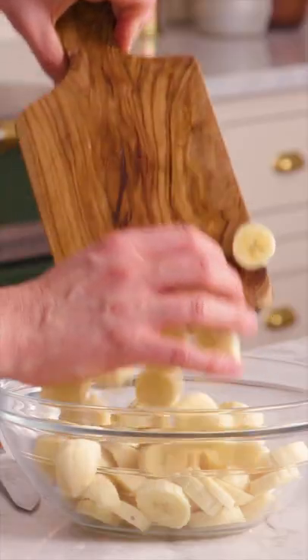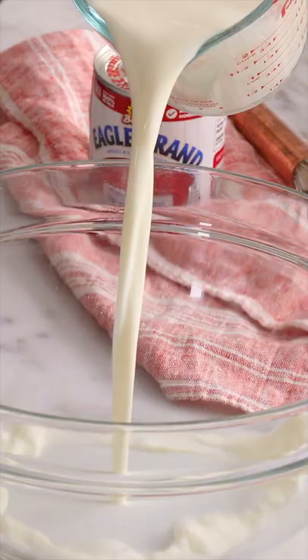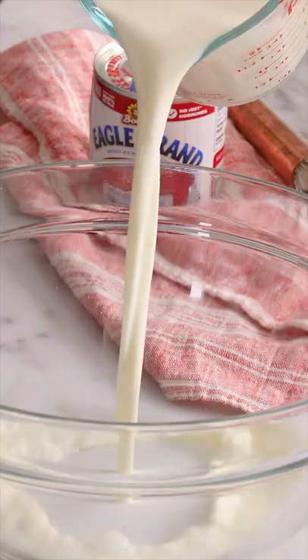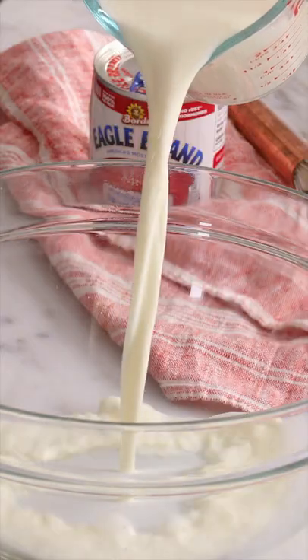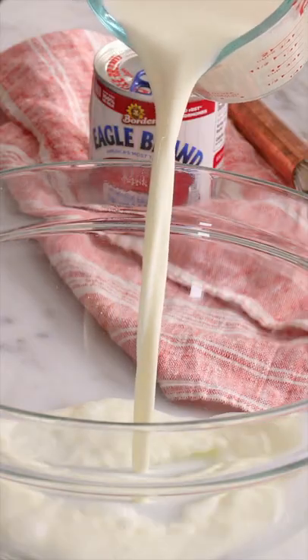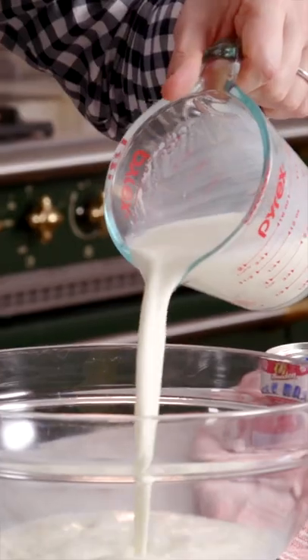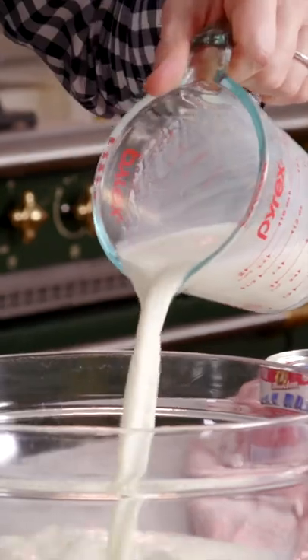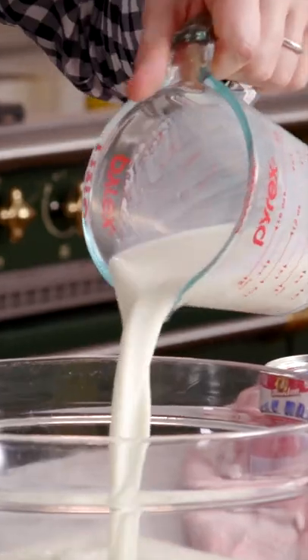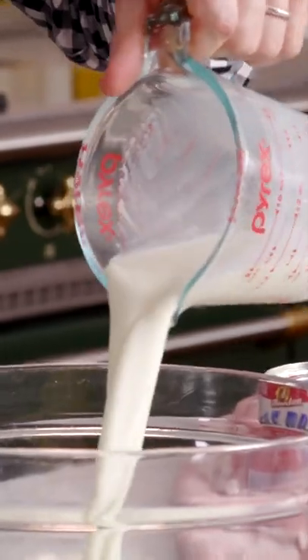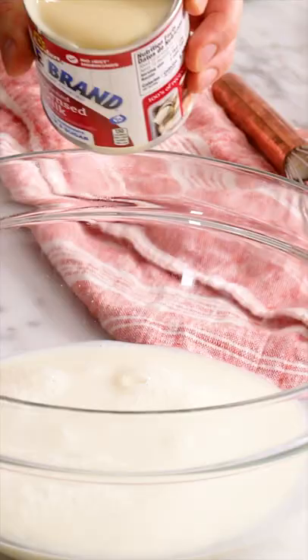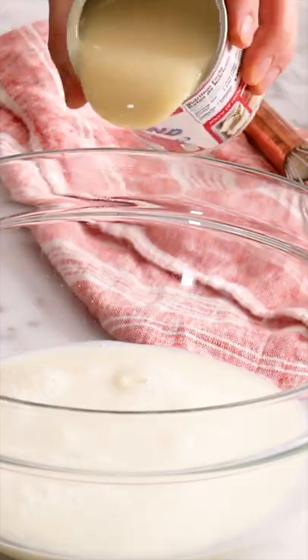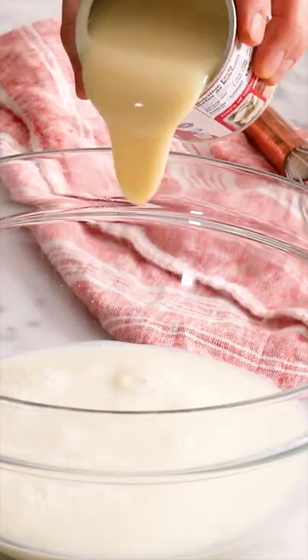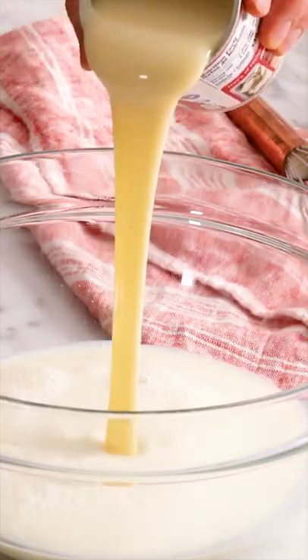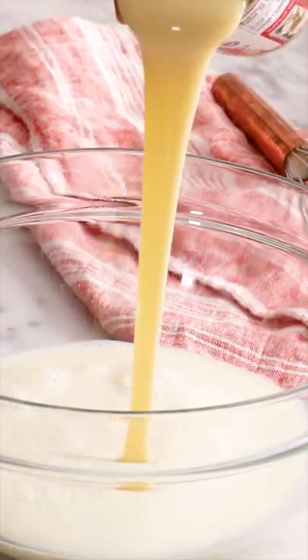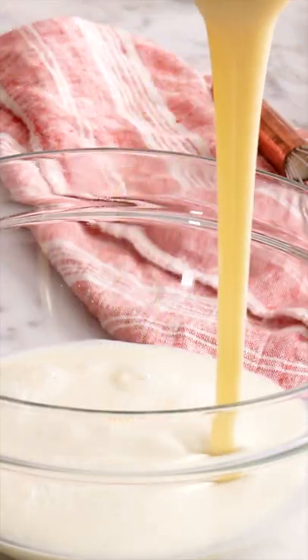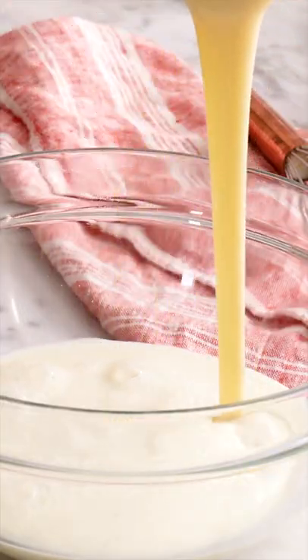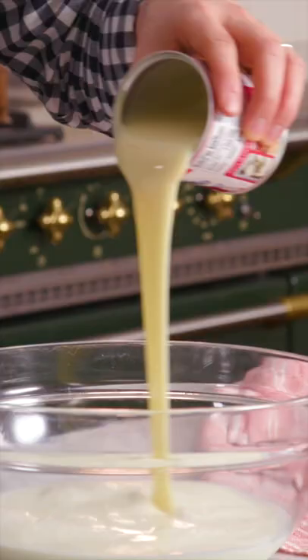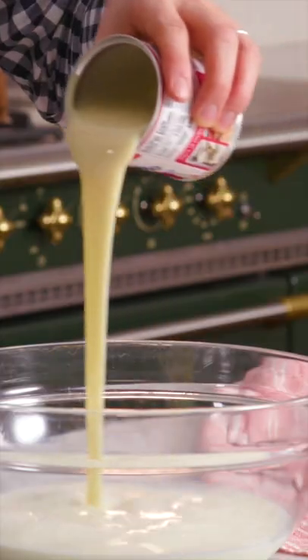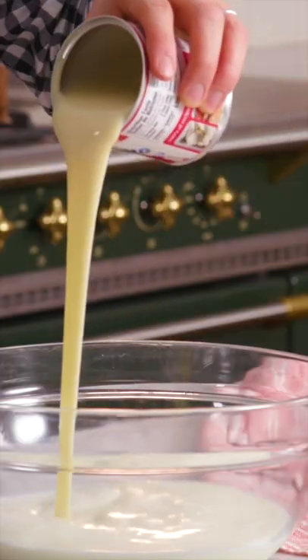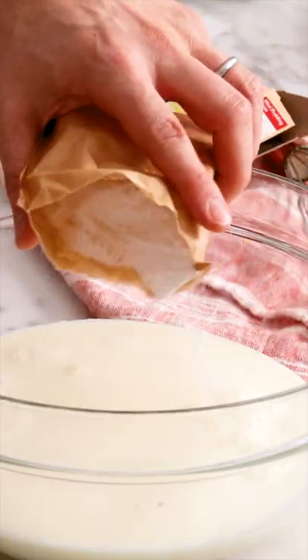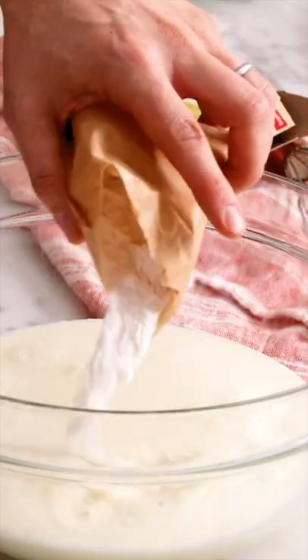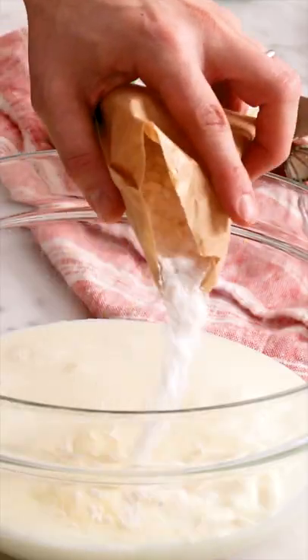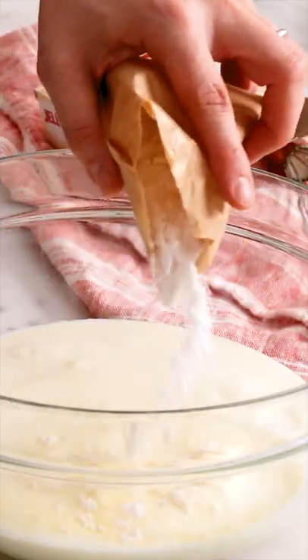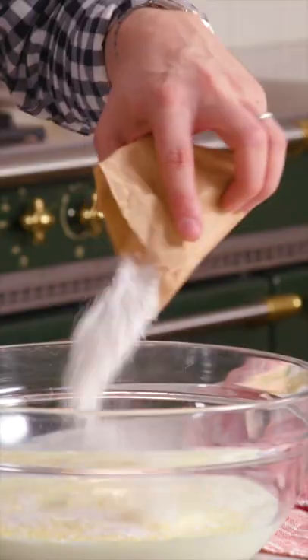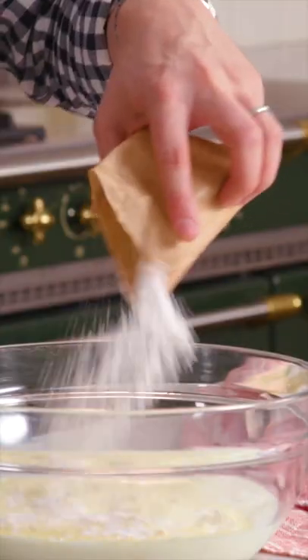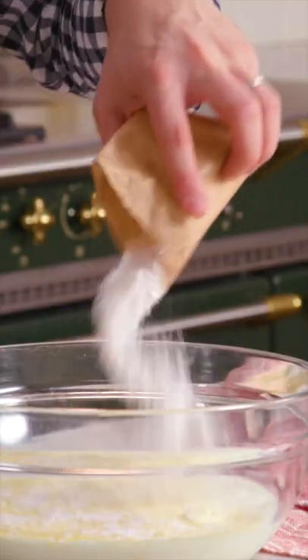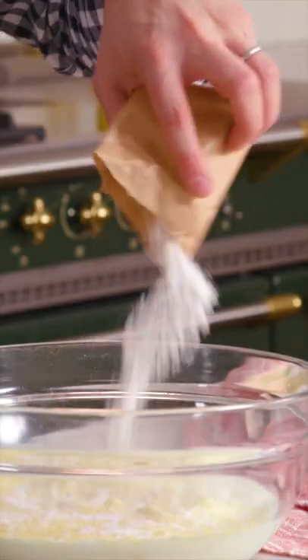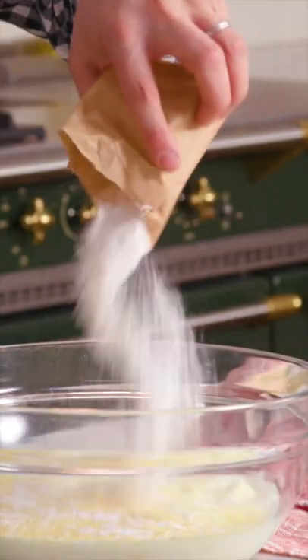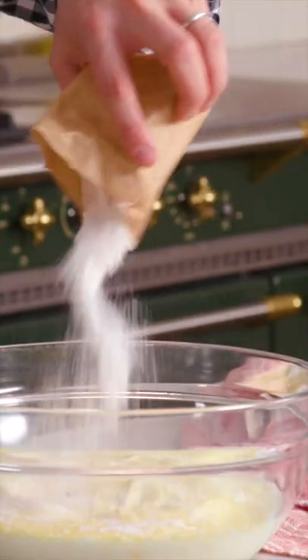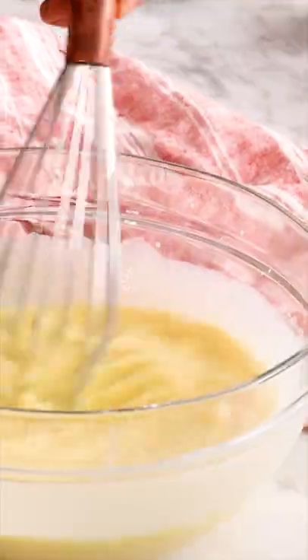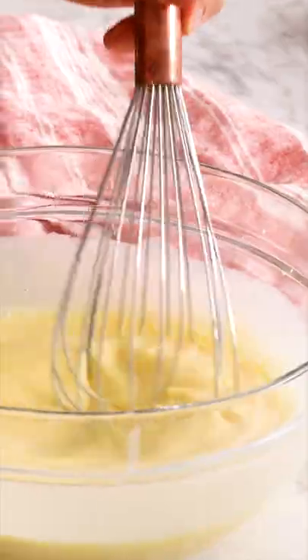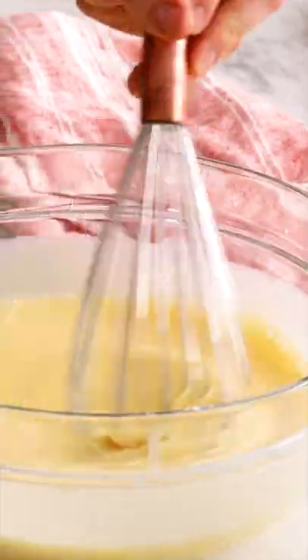Two cups of whole milk, one can of sweetened condensed milk, a package of instant pudding. Whisk it up.